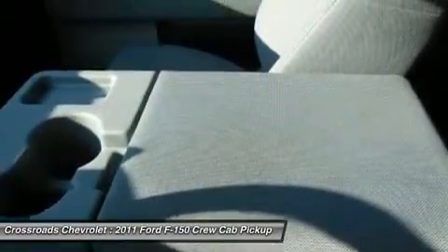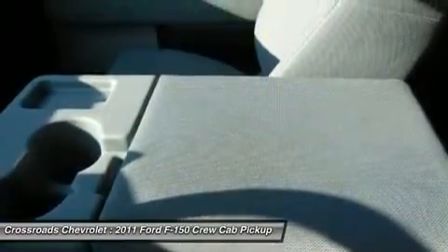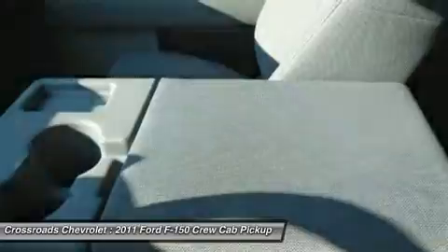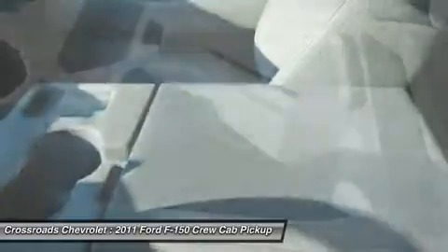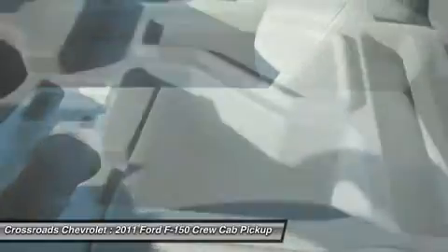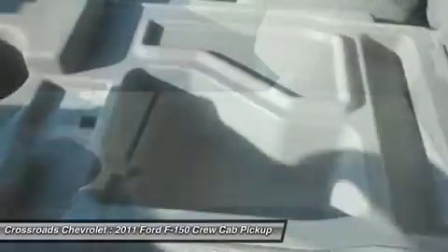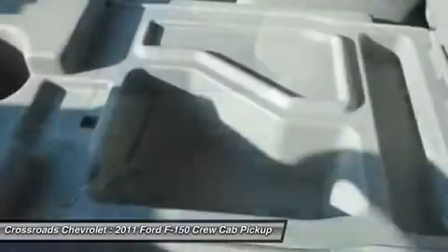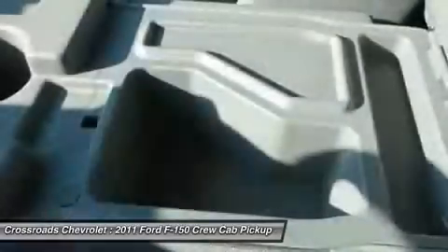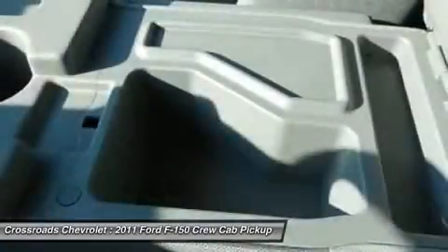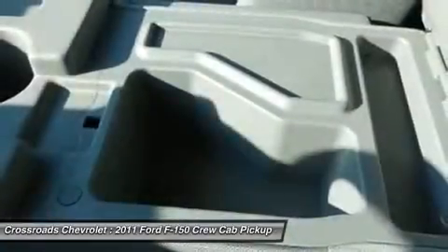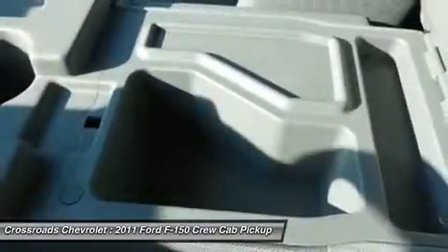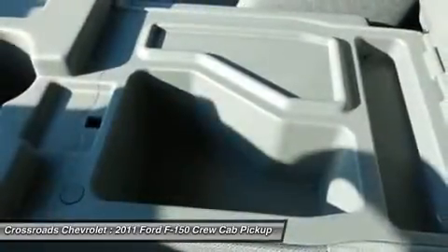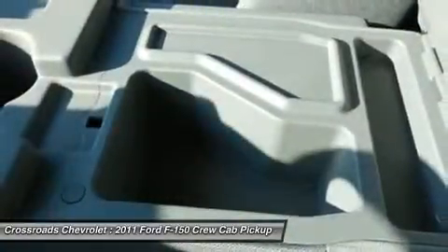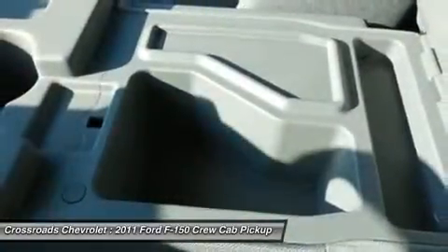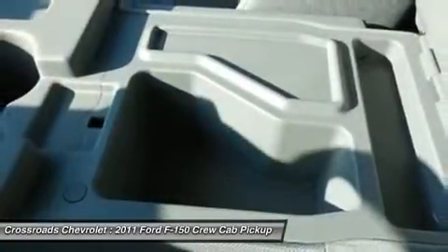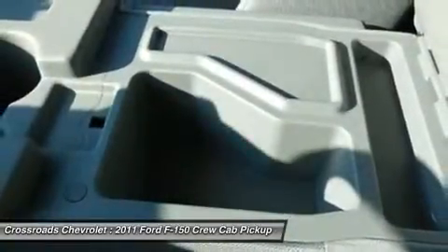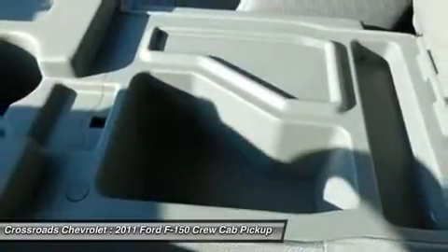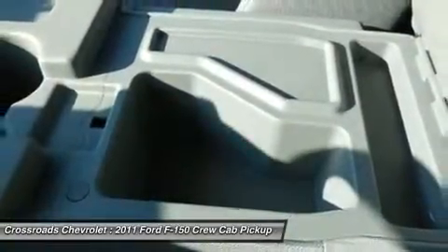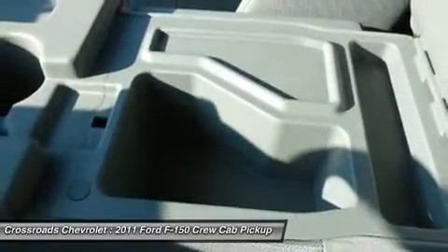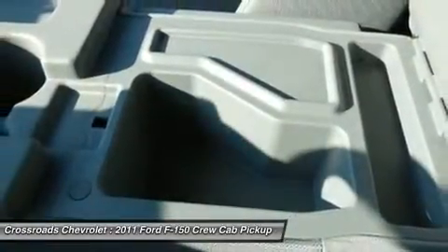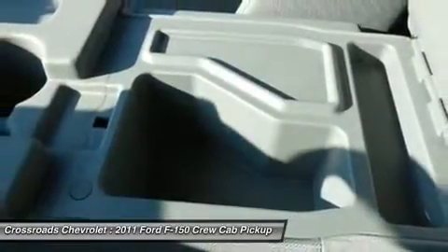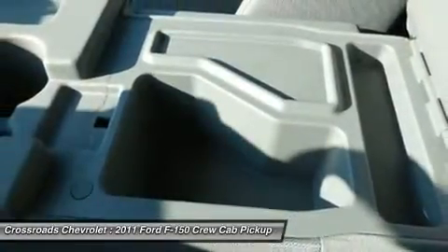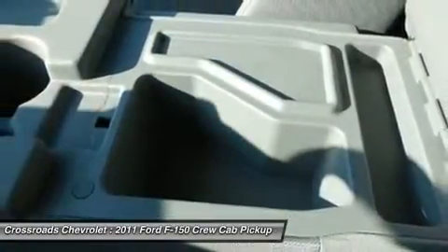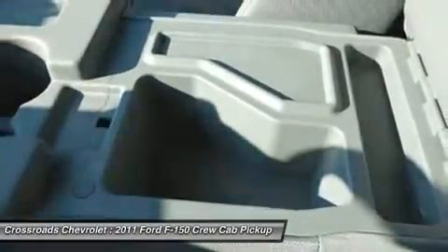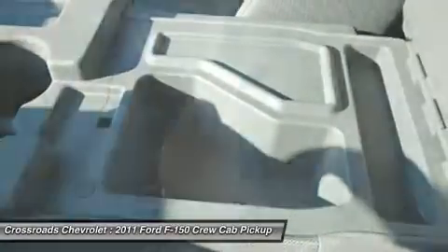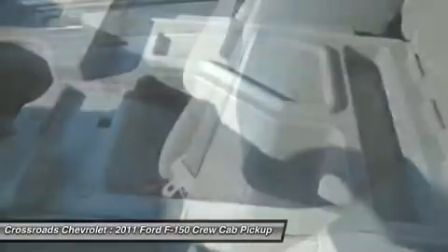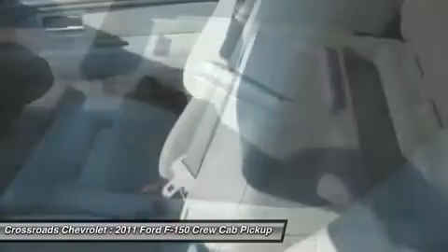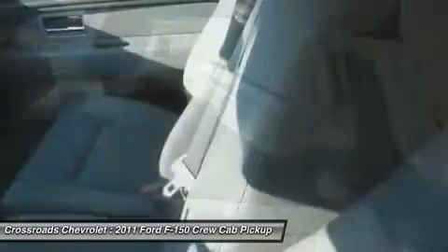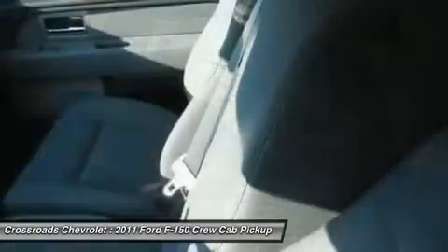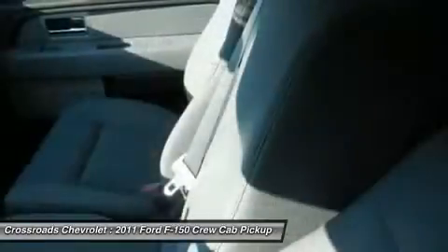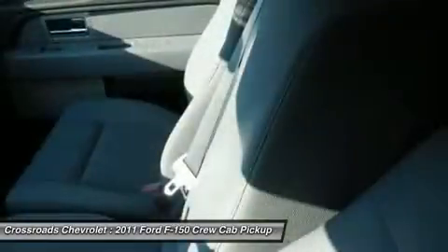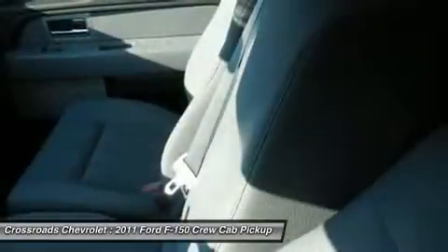Driver vanity mirror, passenger vanity mirror, front reading lamps, rear reading lamps.